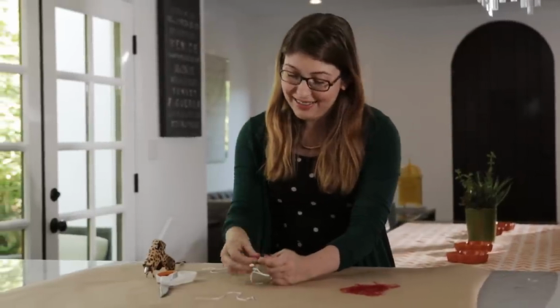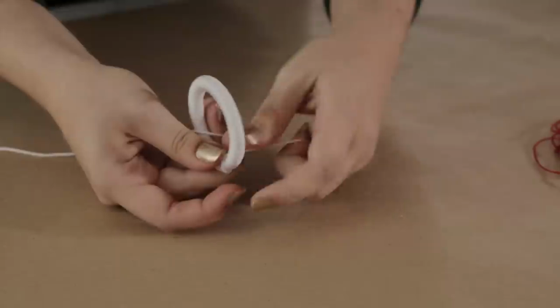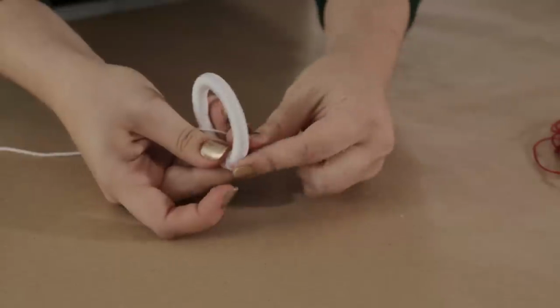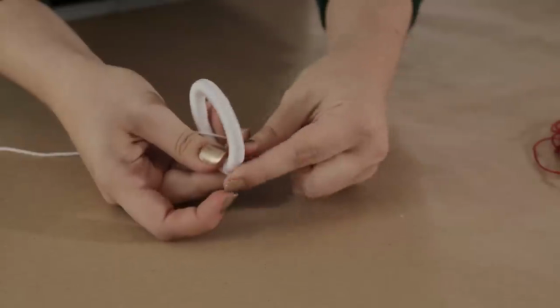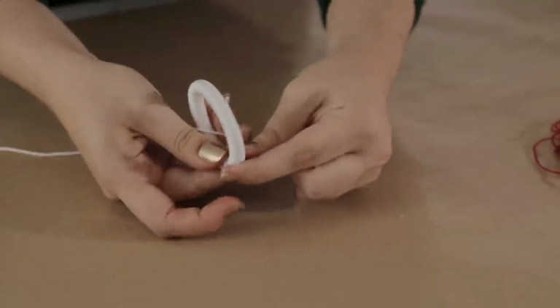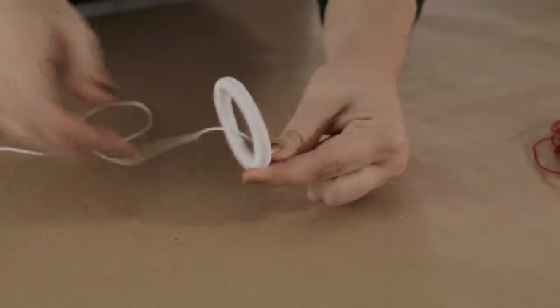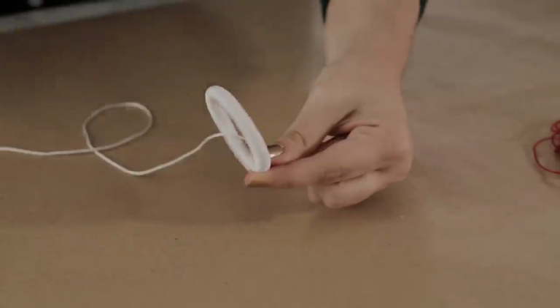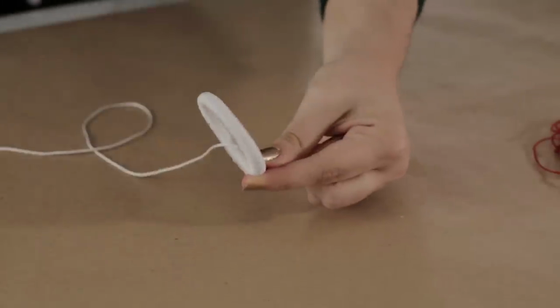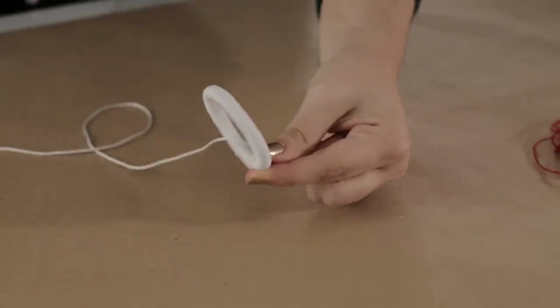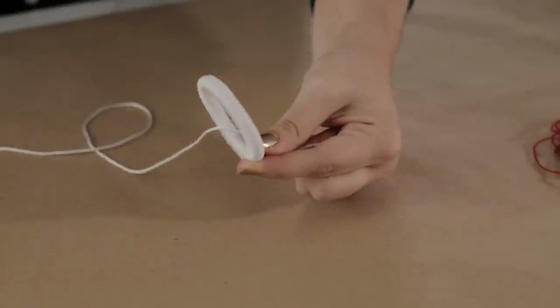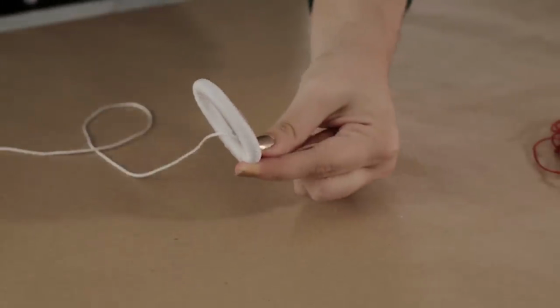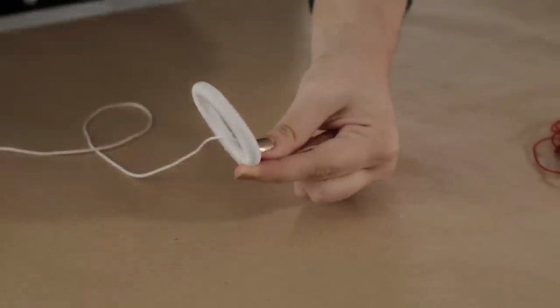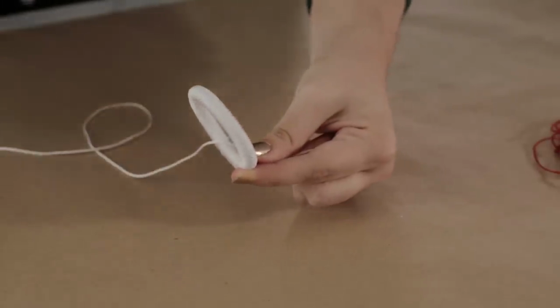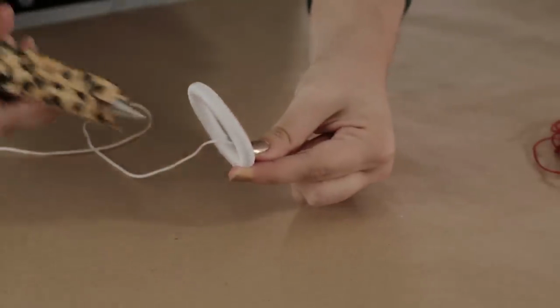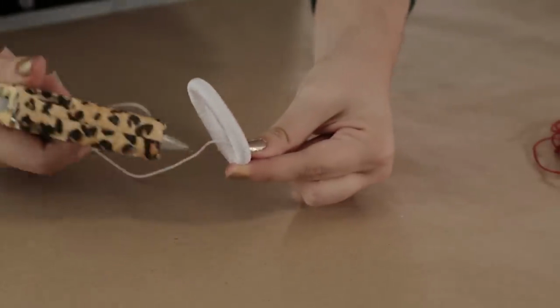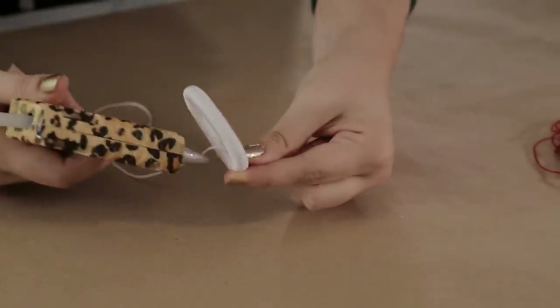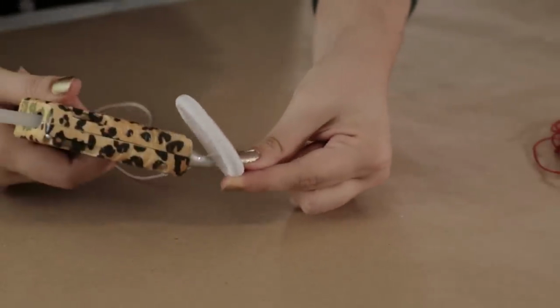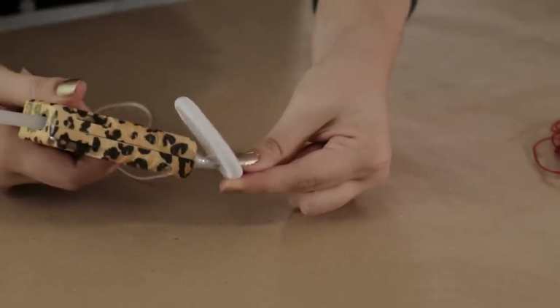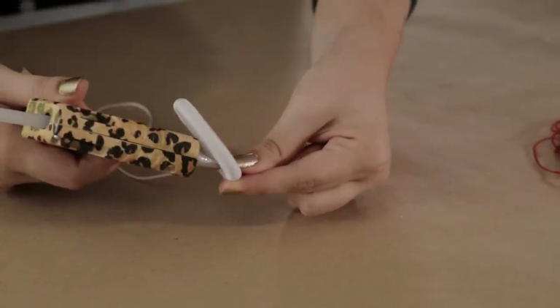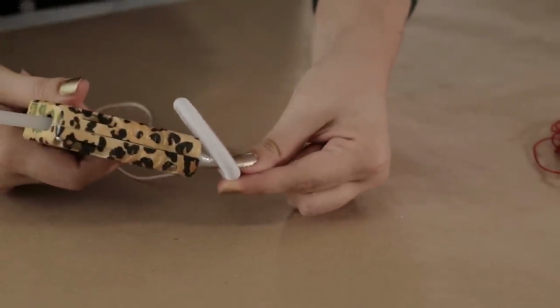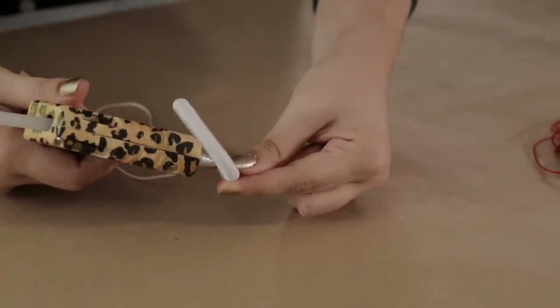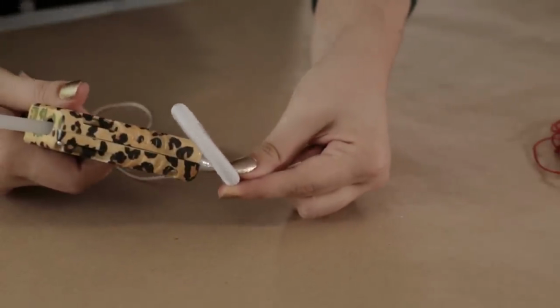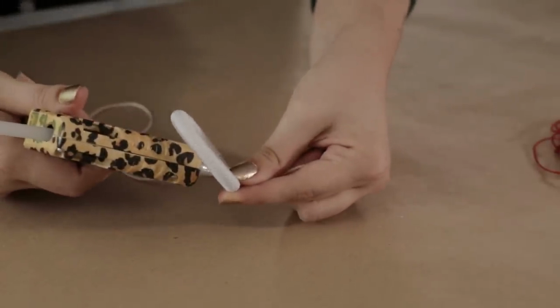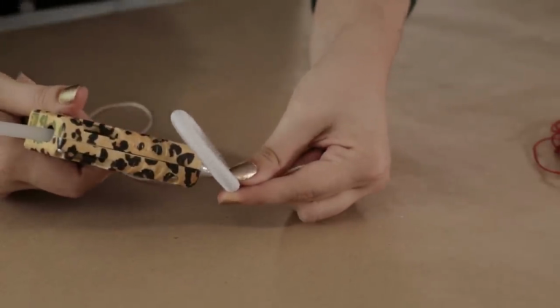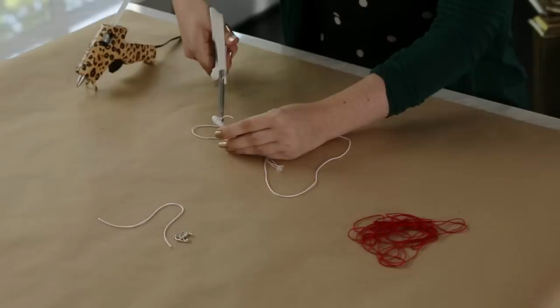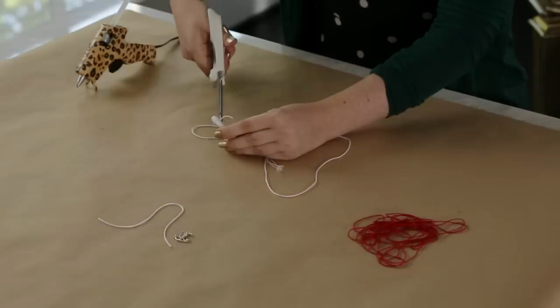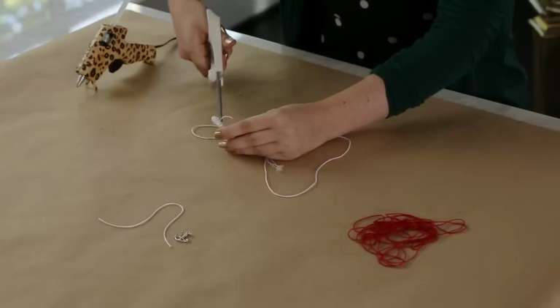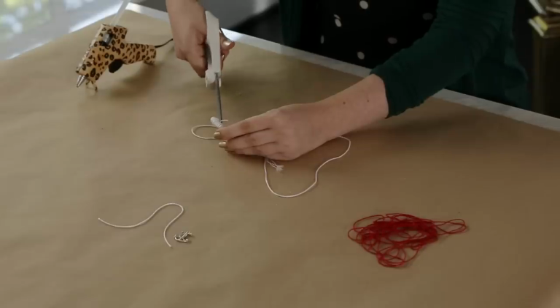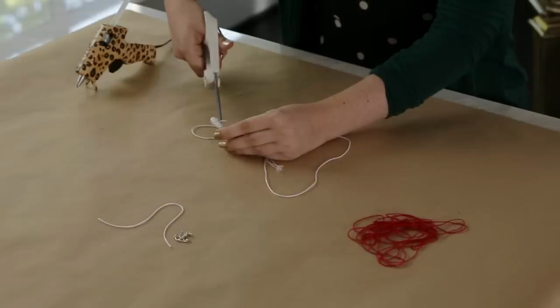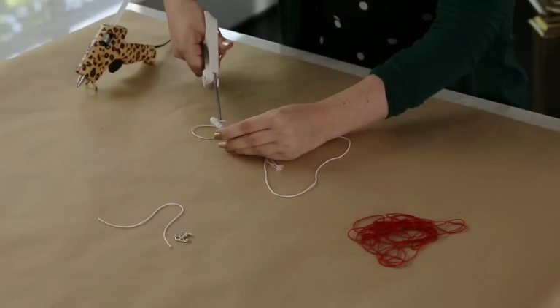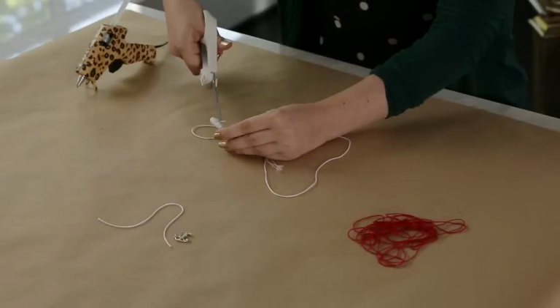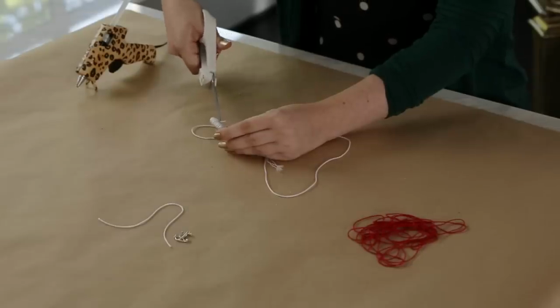Once you get all the way around the ring, just put a dab of glue right on the end and then trim the excess.